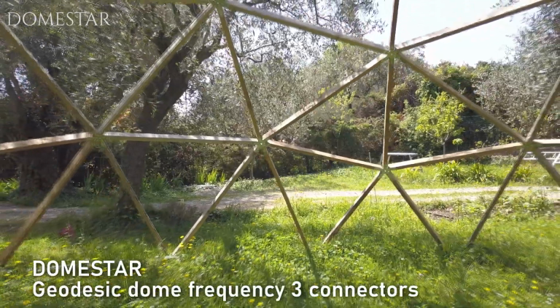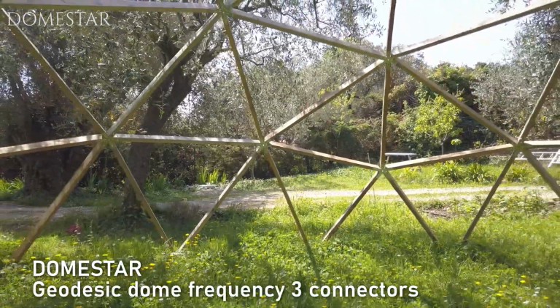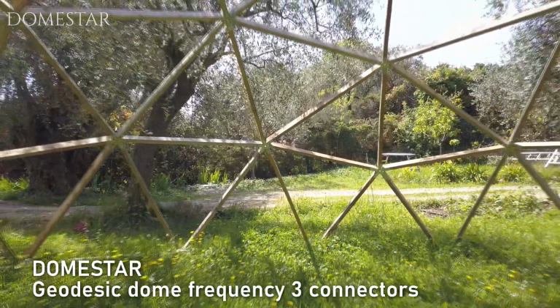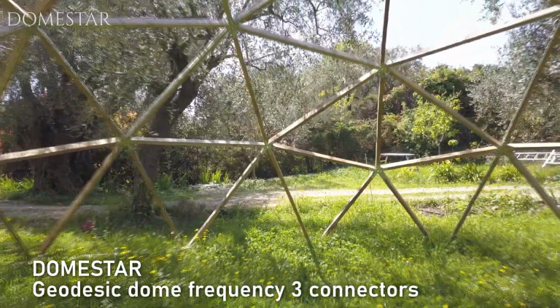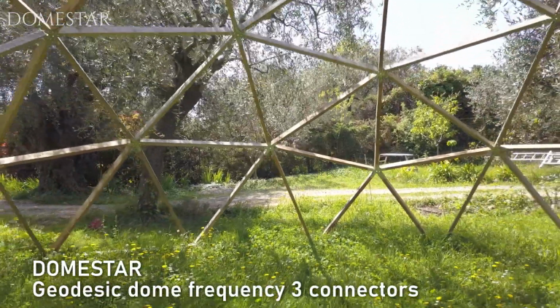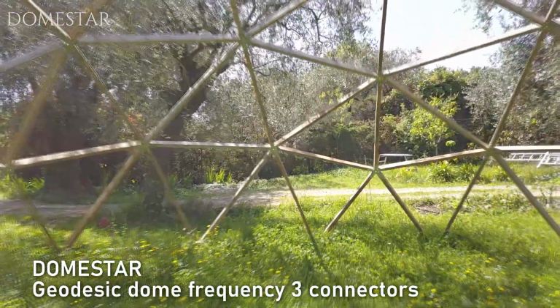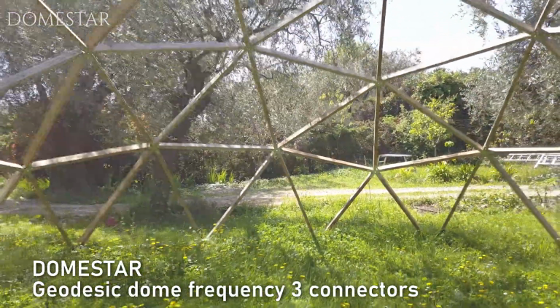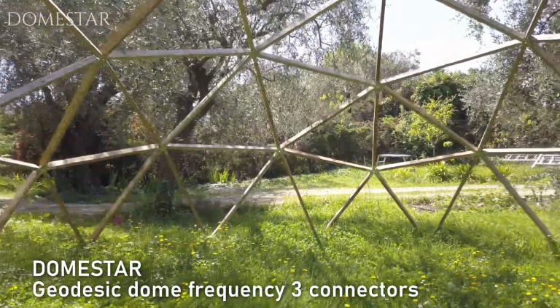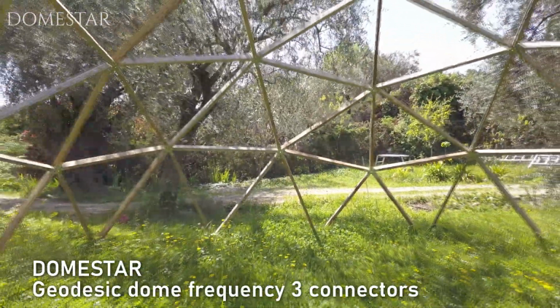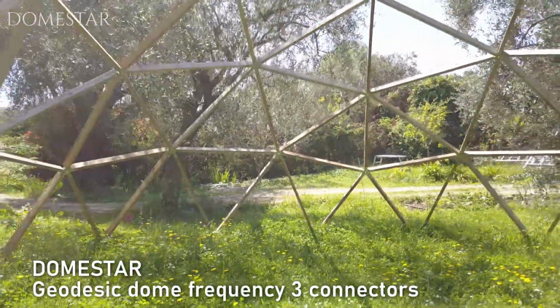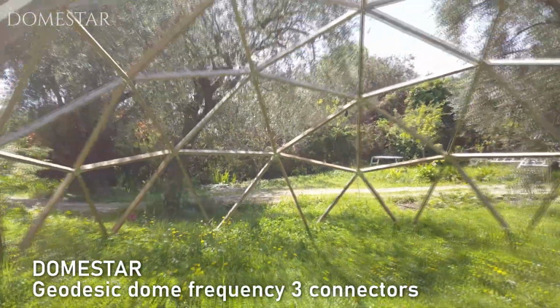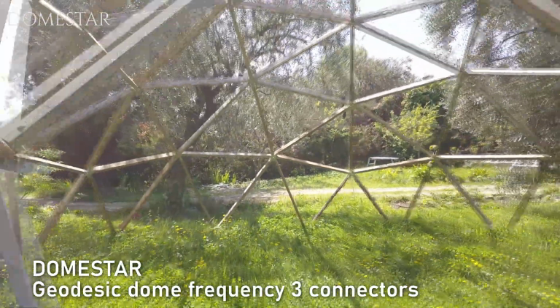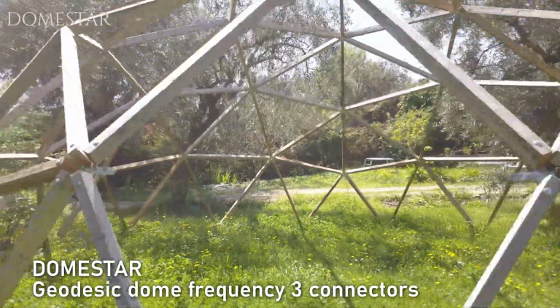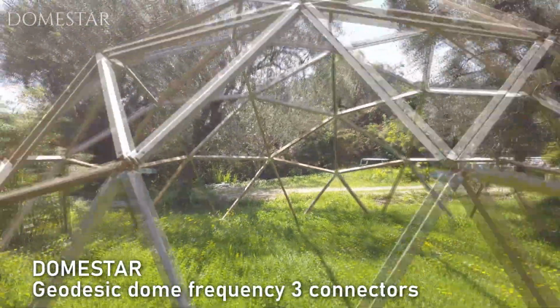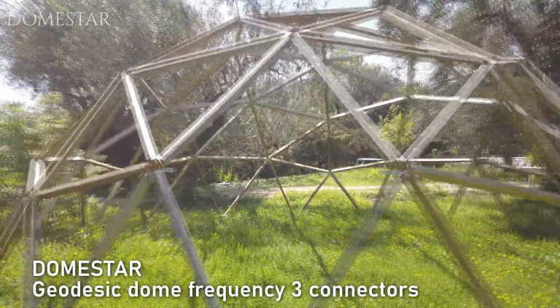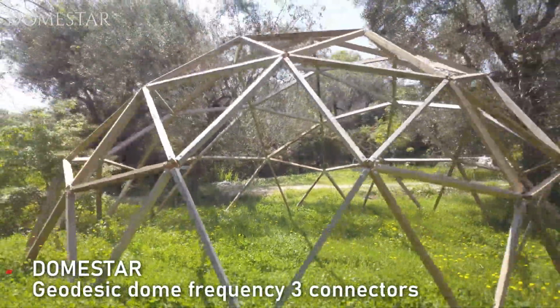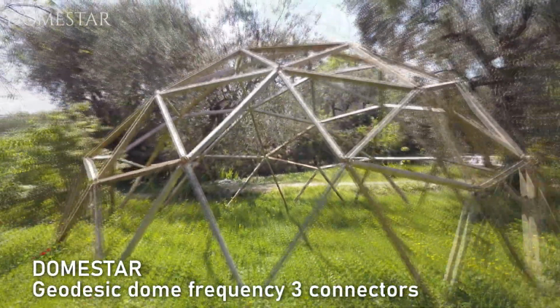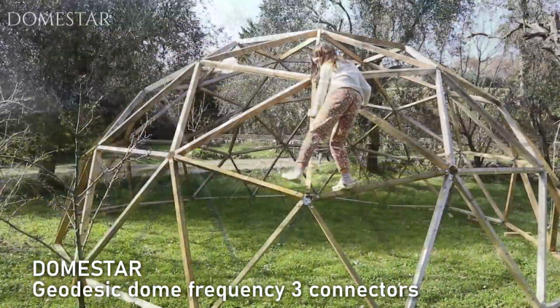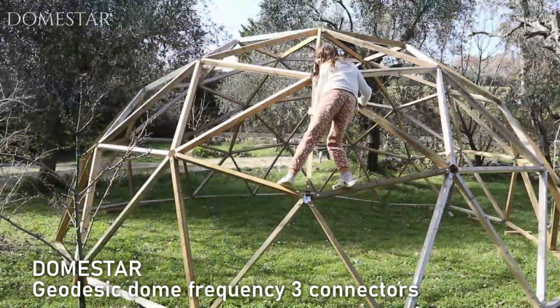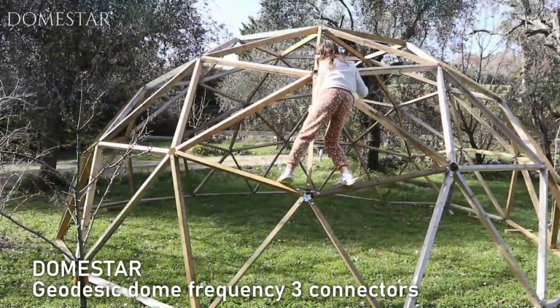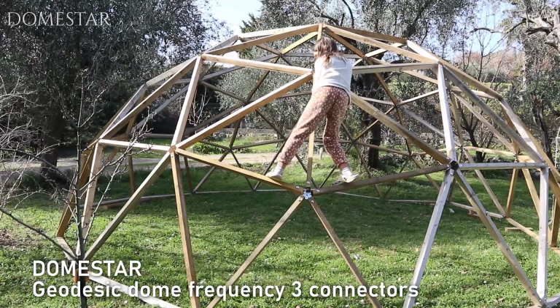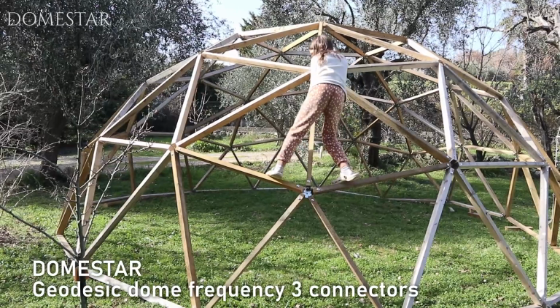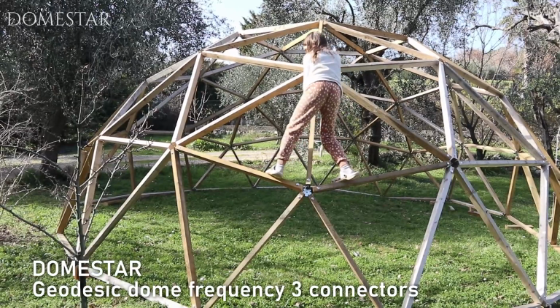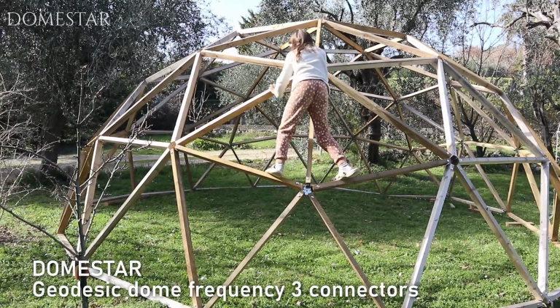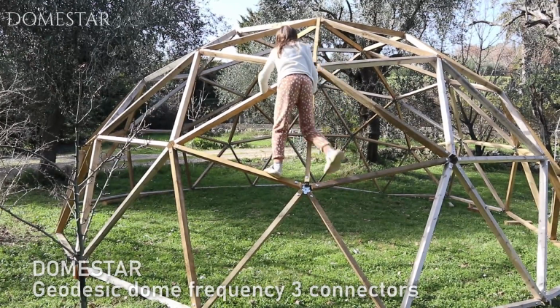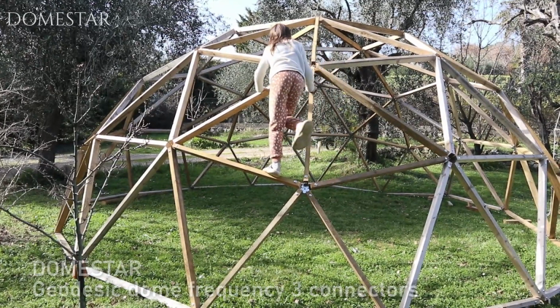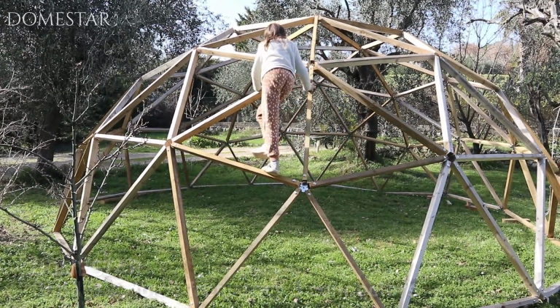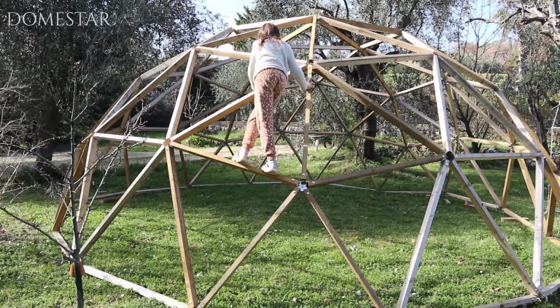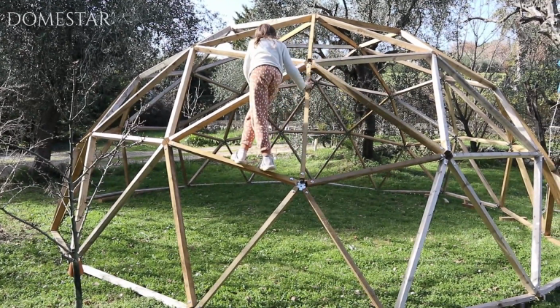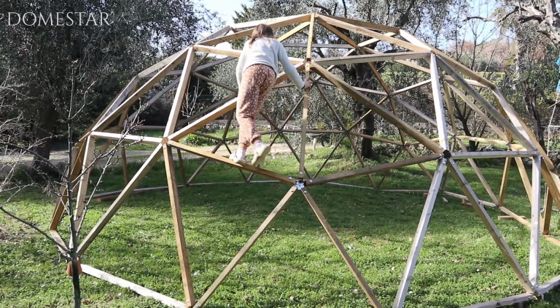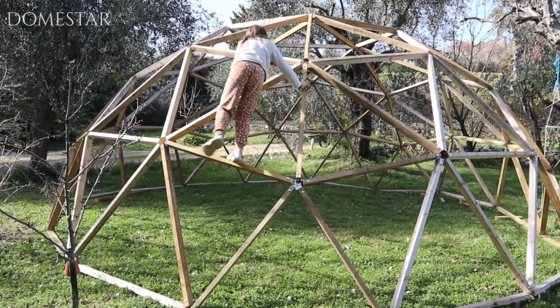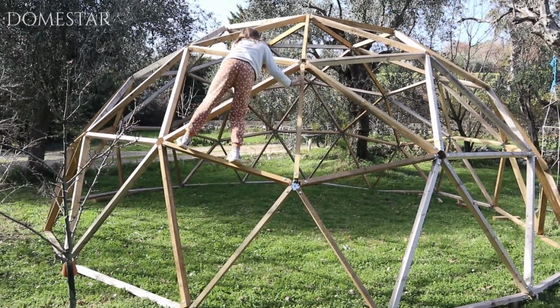Hello, I'm going to show you how to build a Frequency 3 geodesic dome using Domestar V3 connectors.